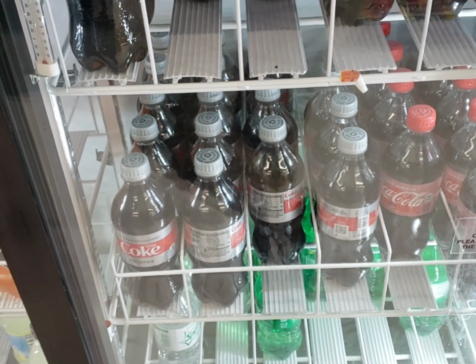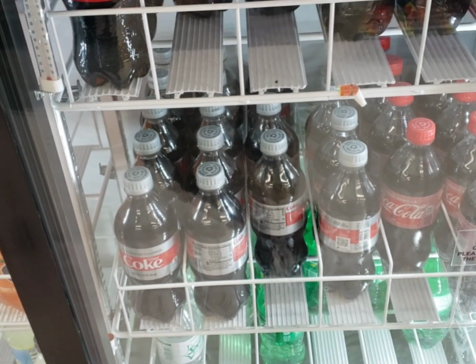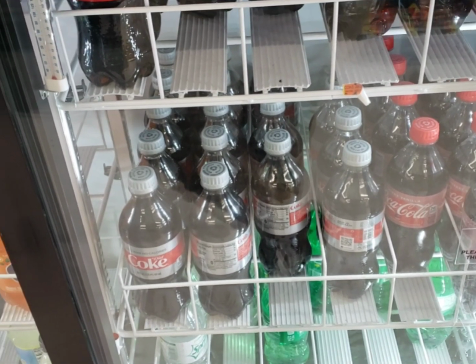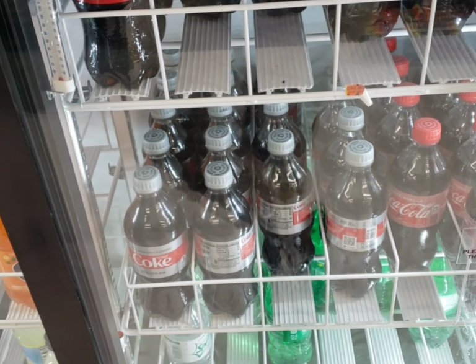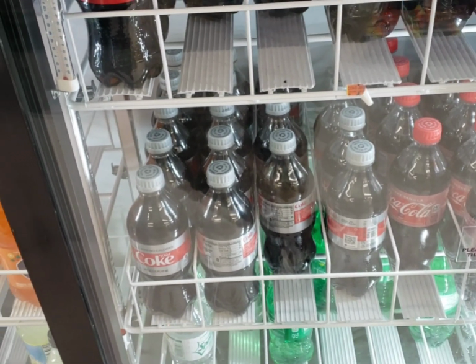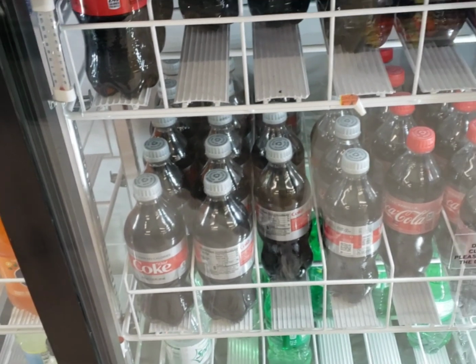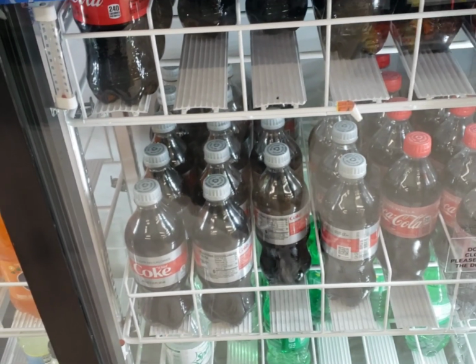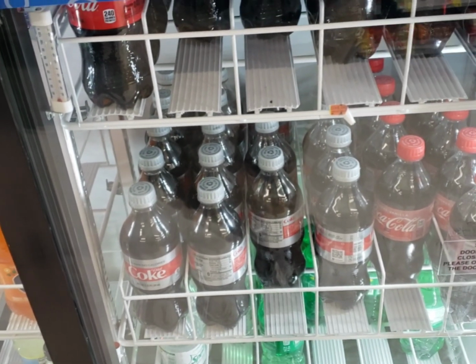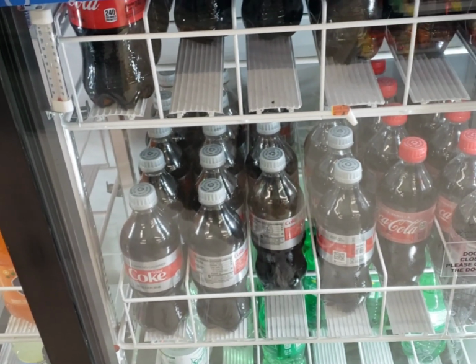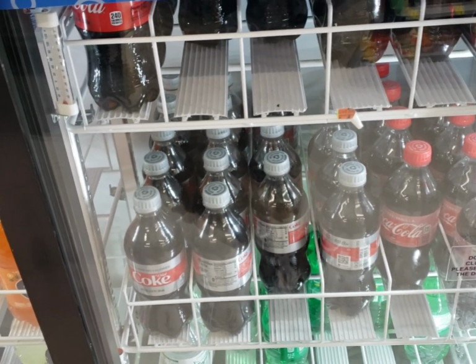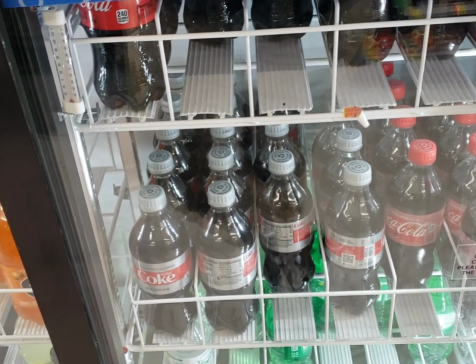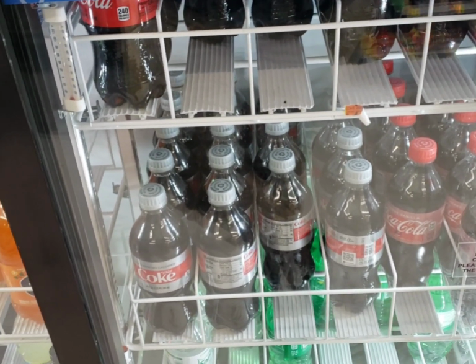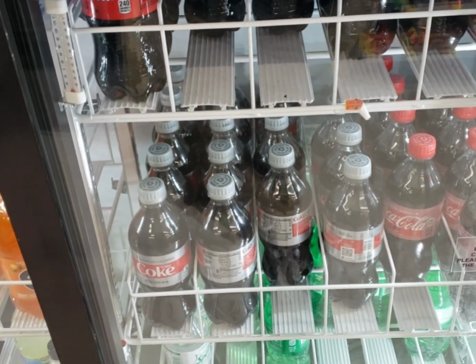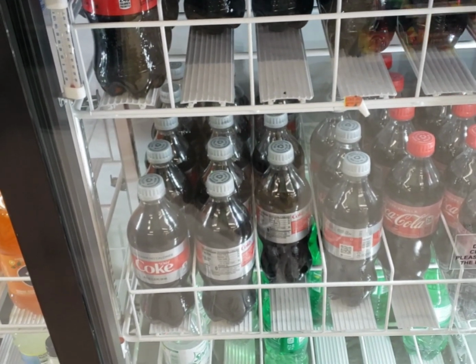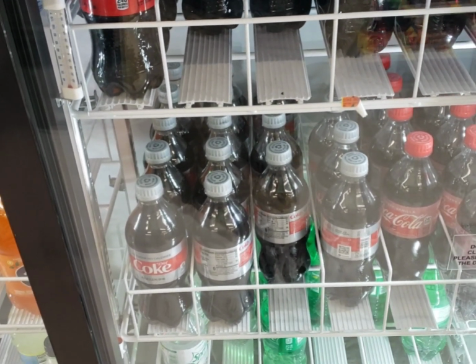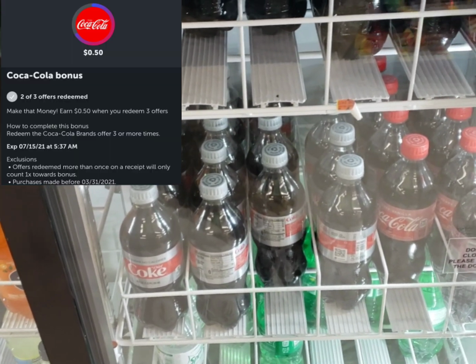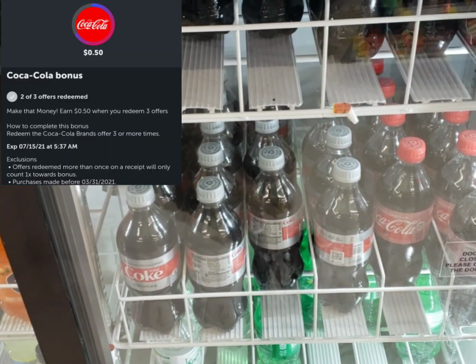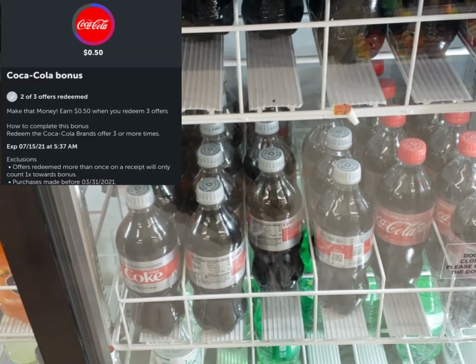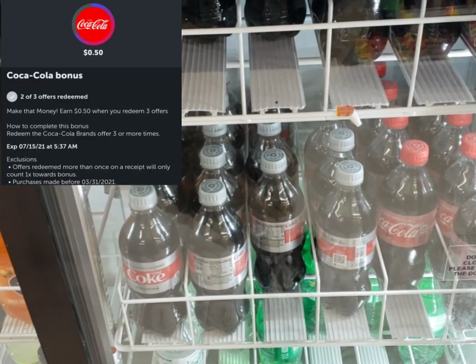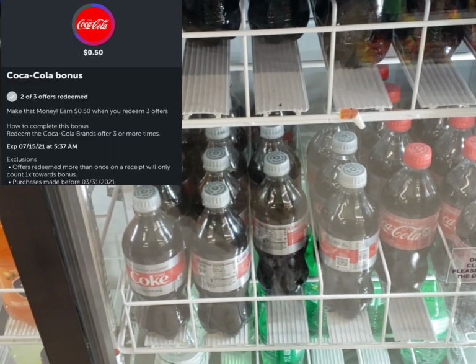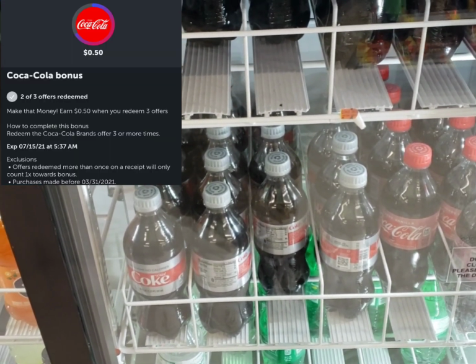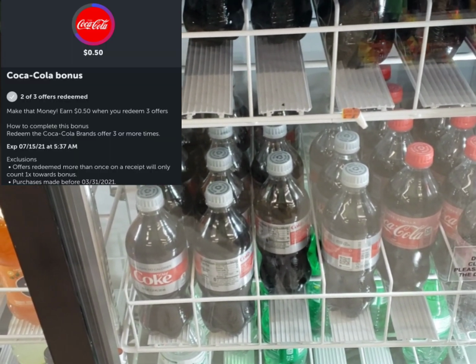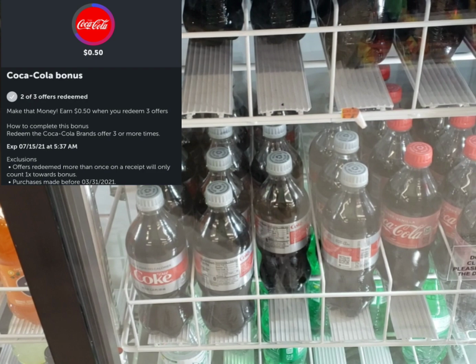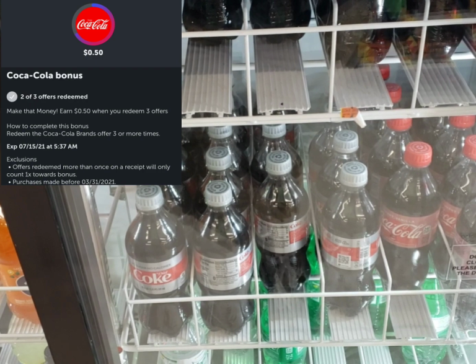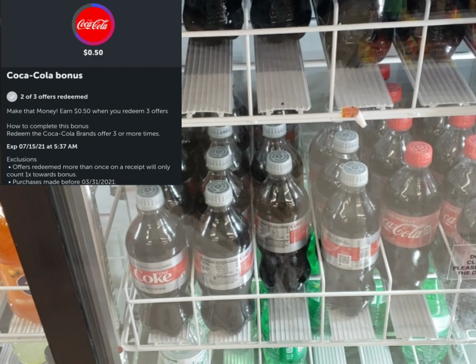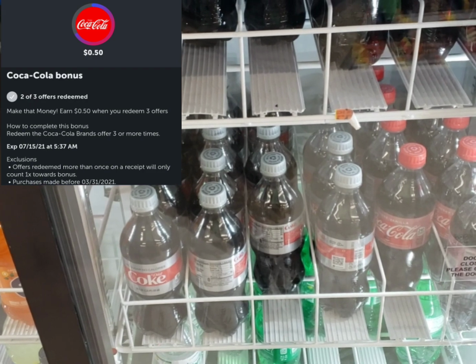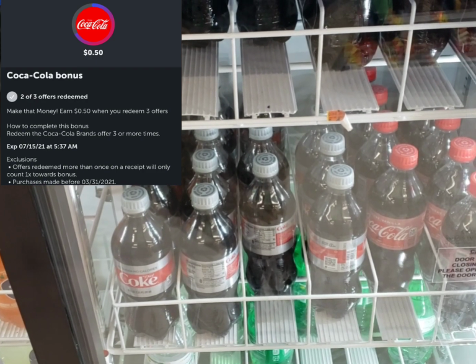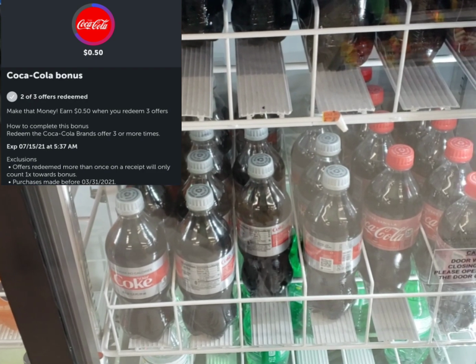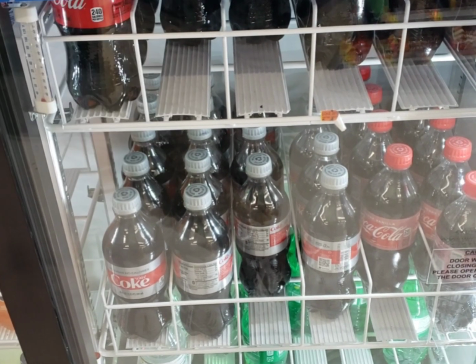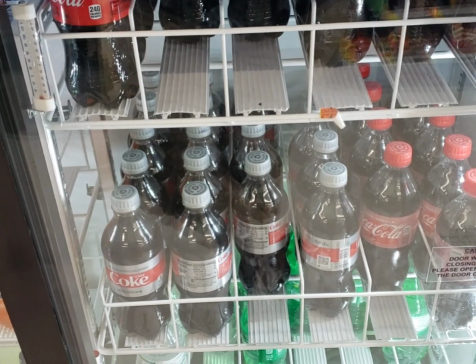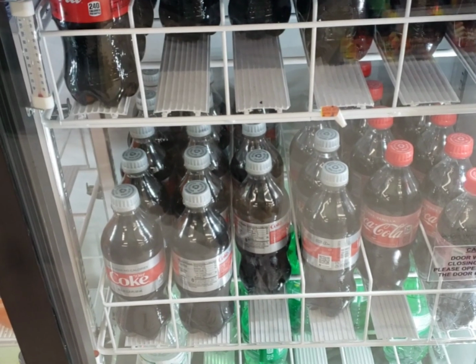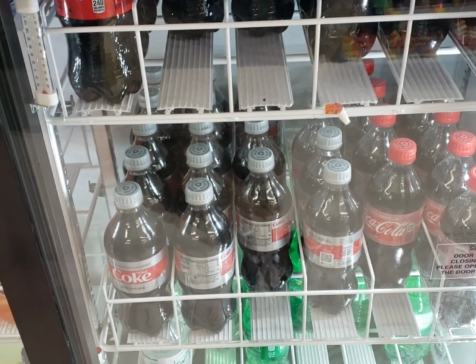Here's the screenshot of it. I'm going to get a bonus because I would have bought them, I want to say, two or three times. Anyway, I'm going to get a bonus.